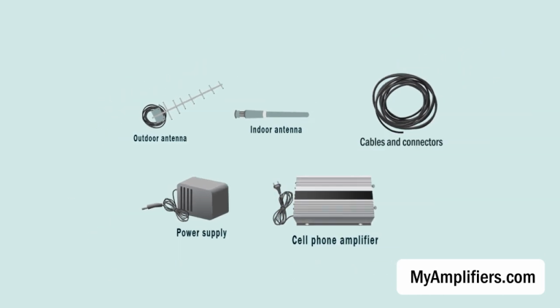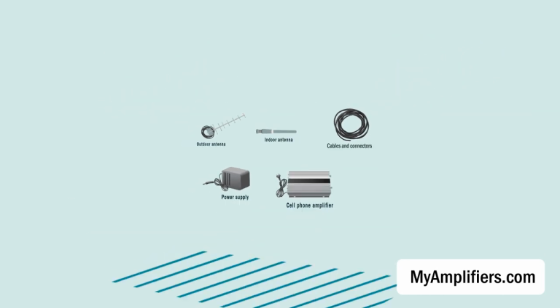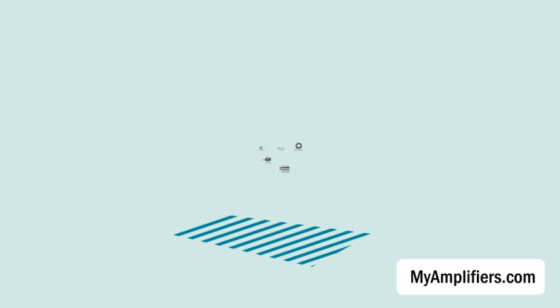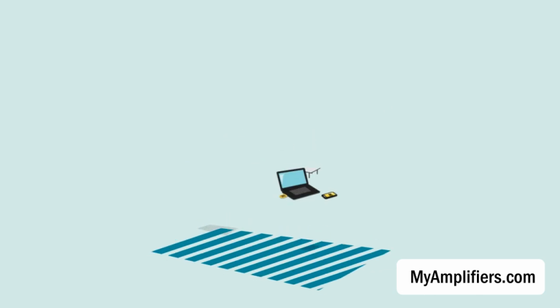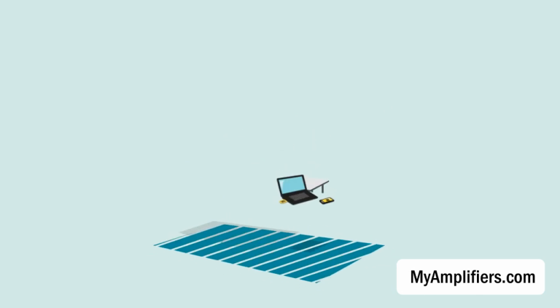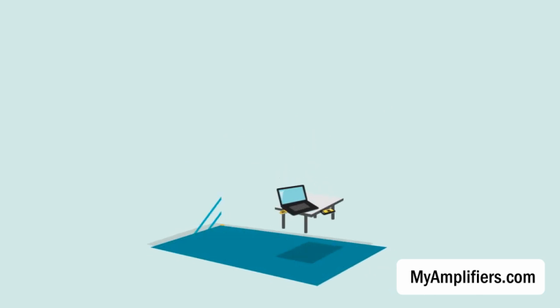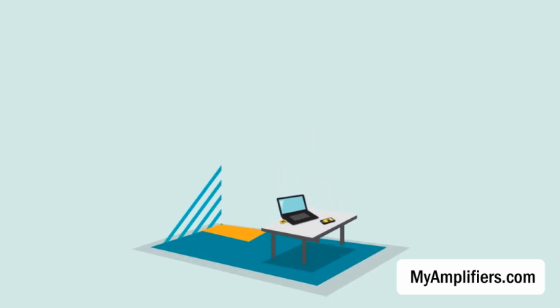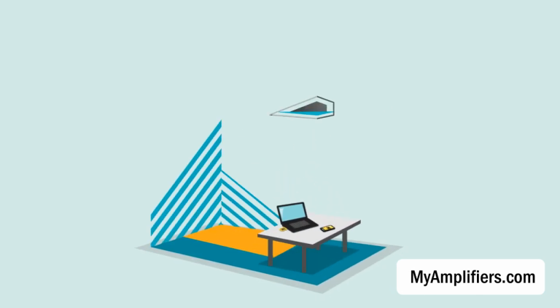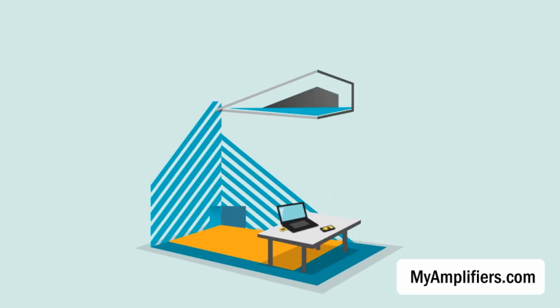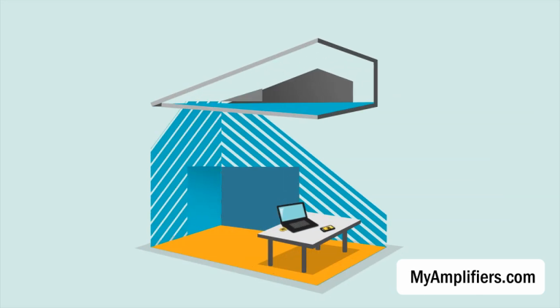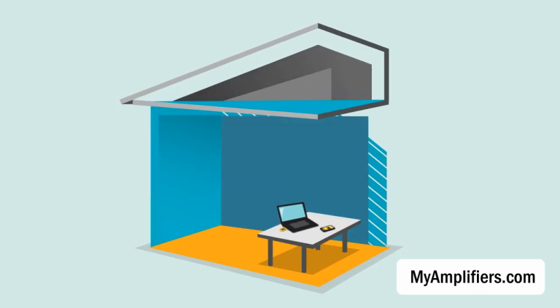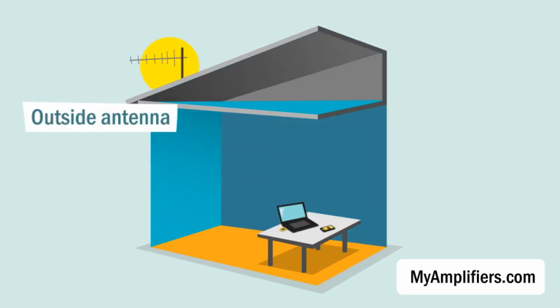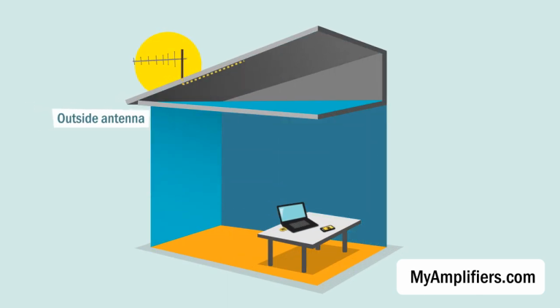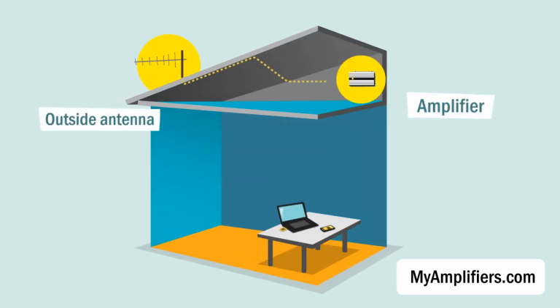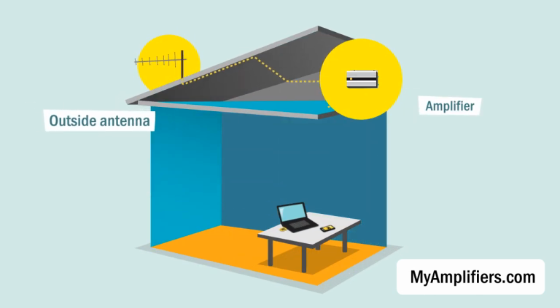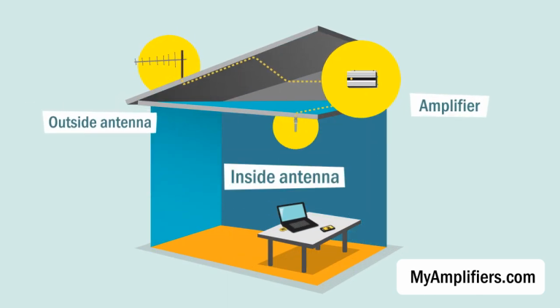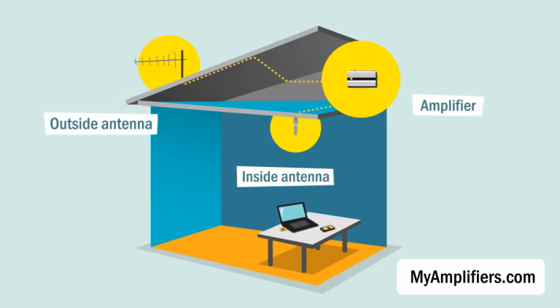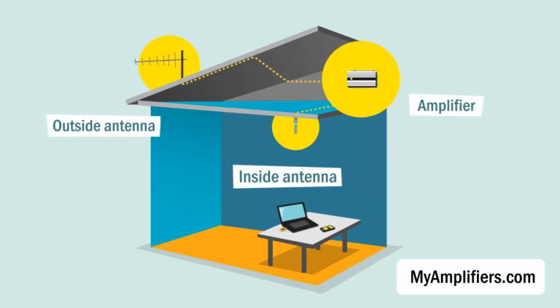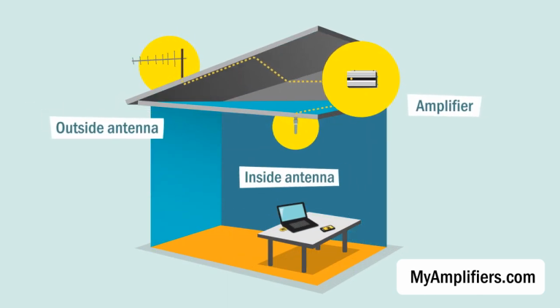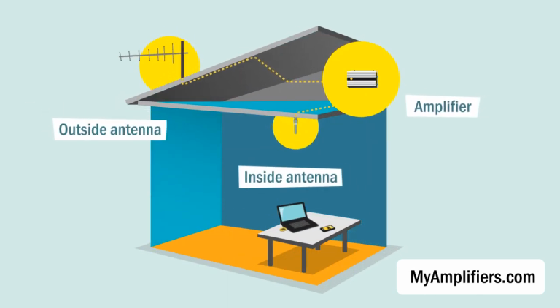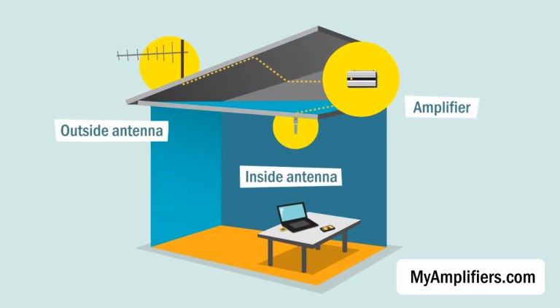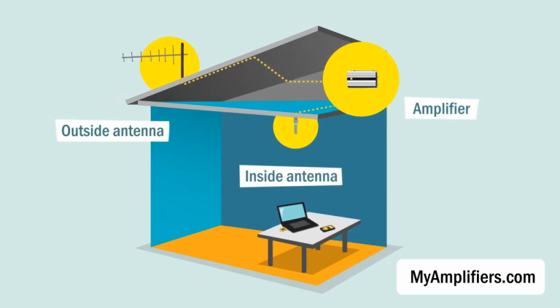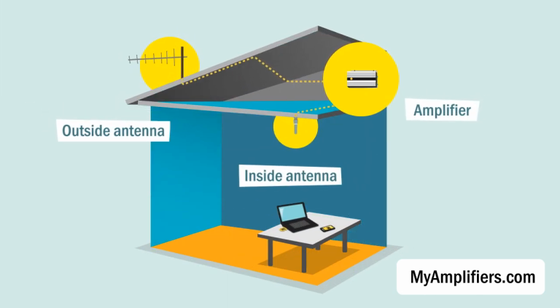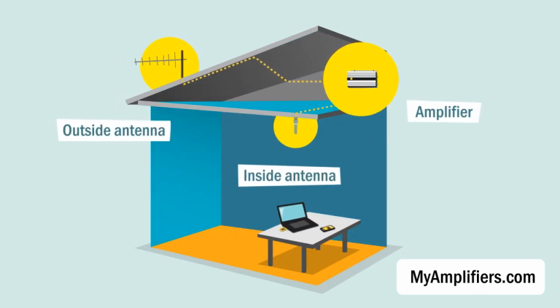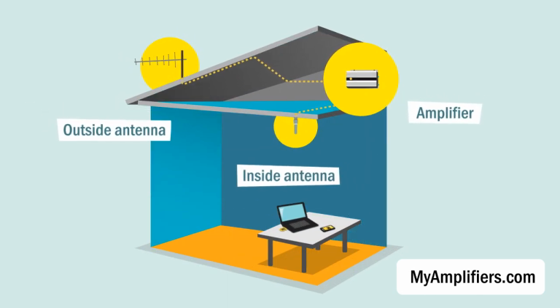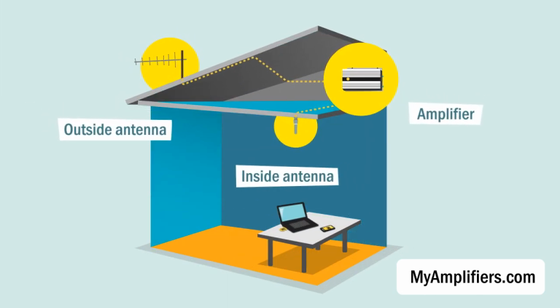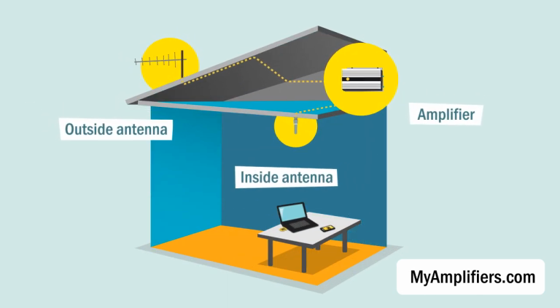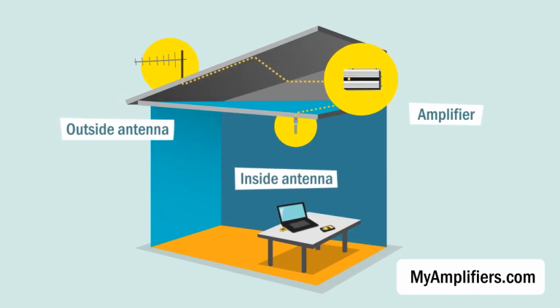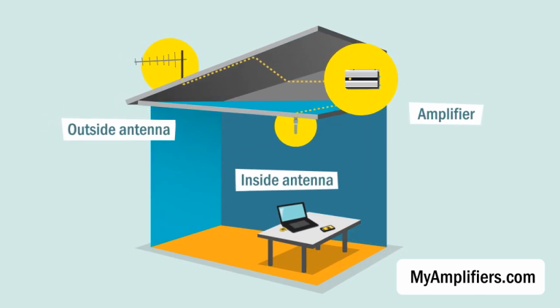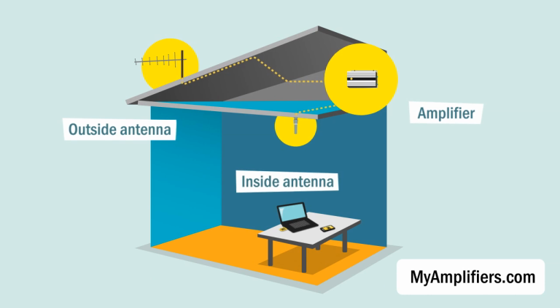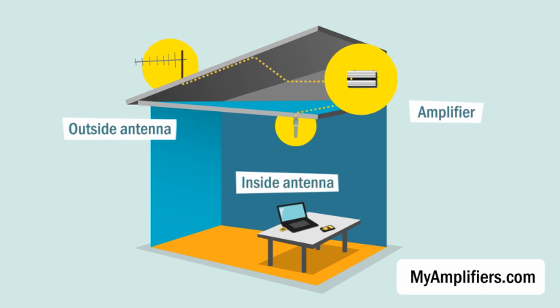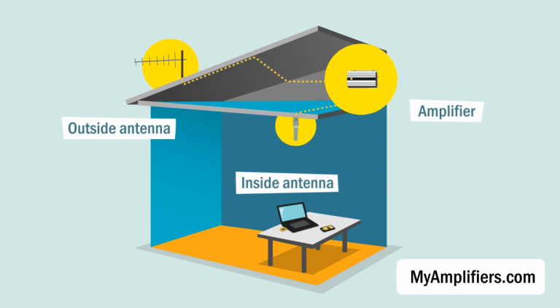And installation is as easy as 1, 2, 3 — so we don't require any specific technical skills.